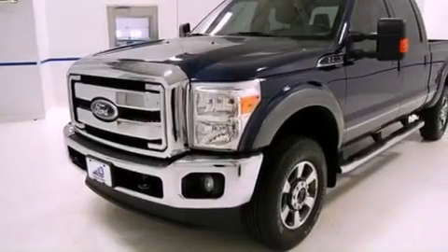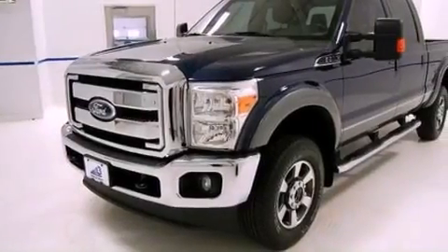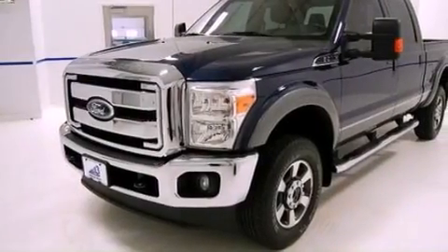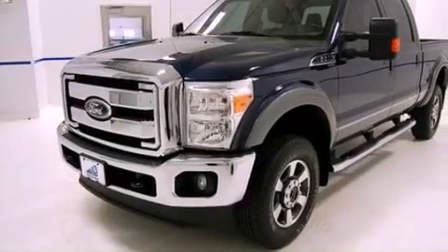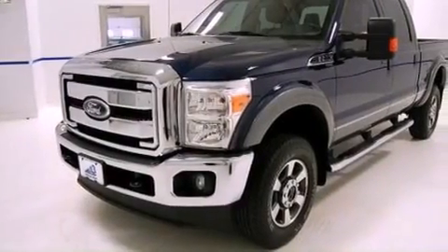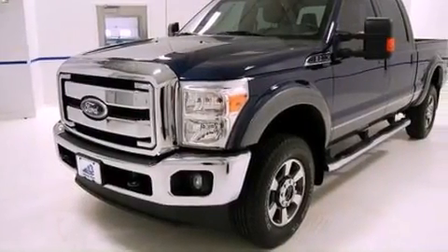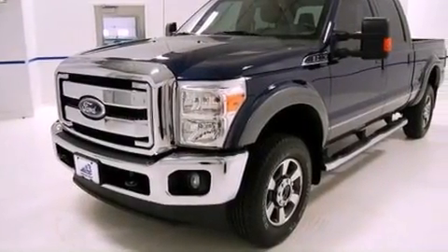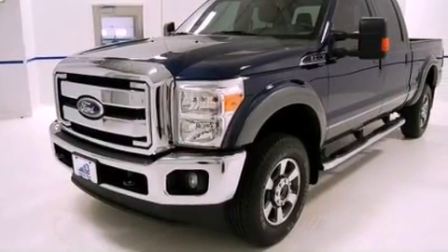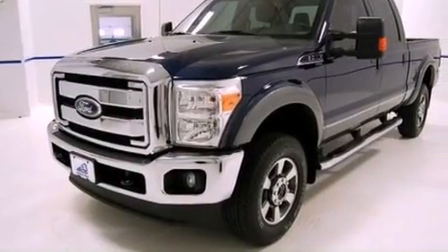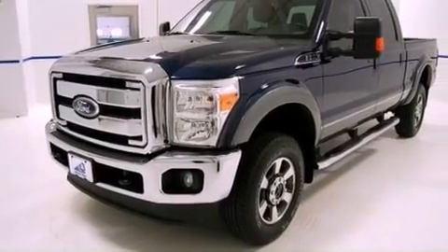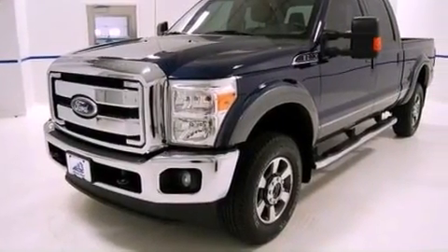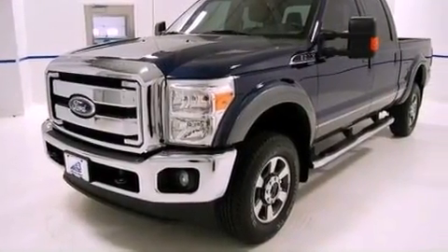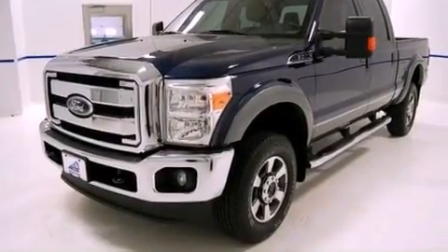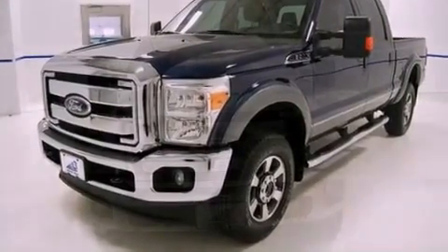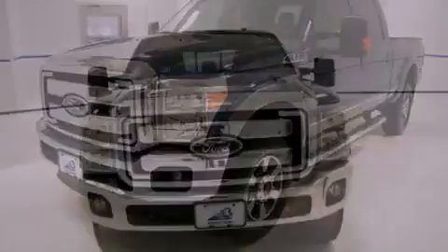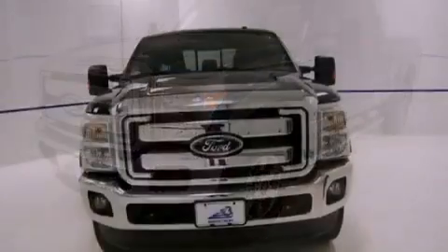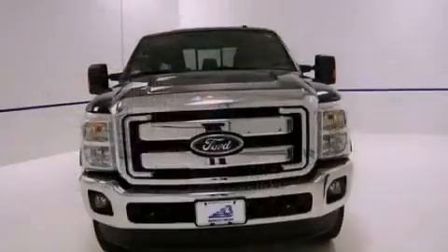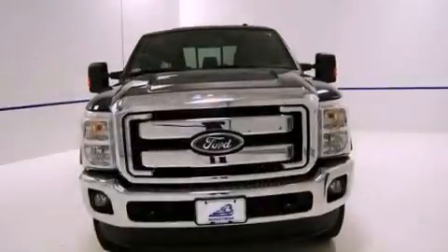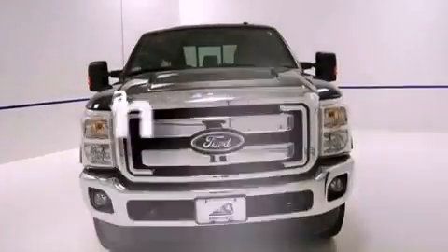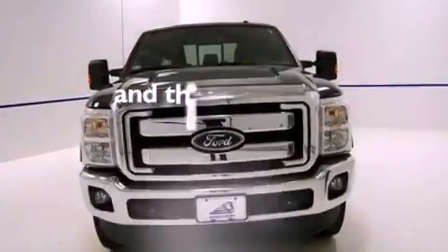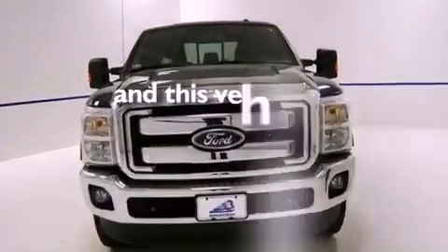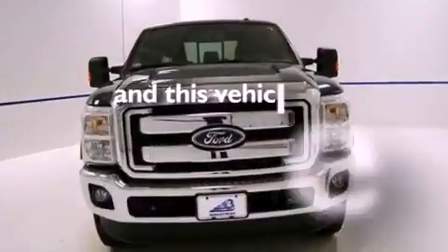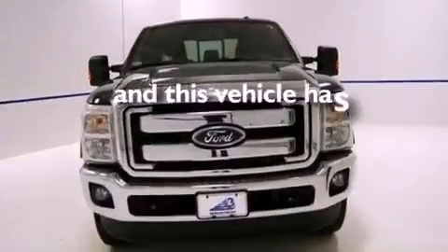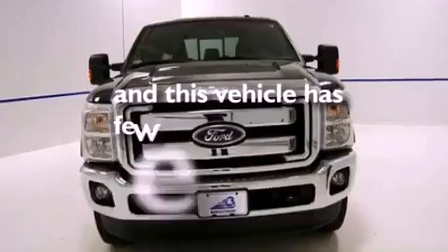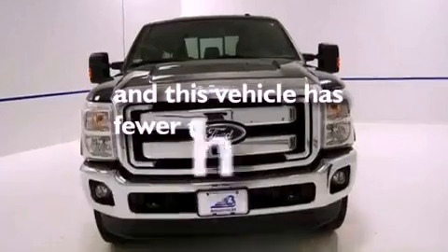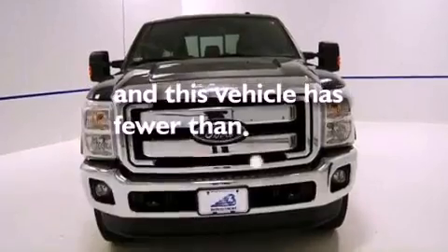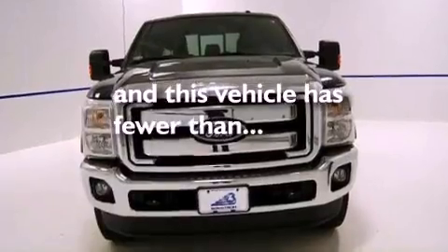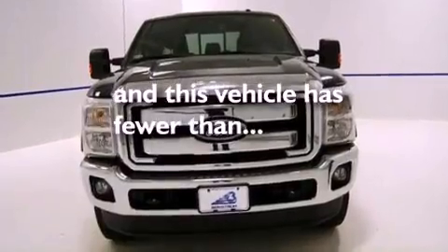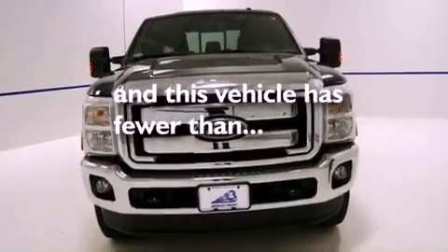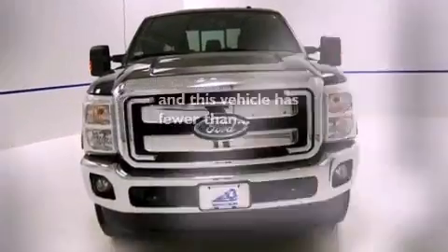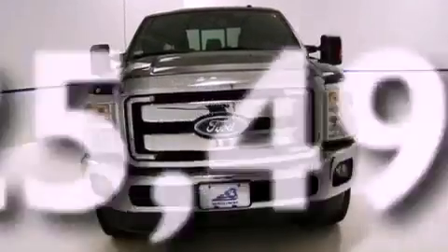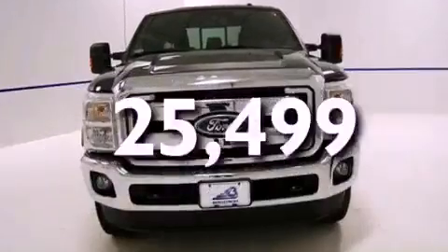Side impact airbags, air conditioning, and this vehicle has less than 26,000 miles.